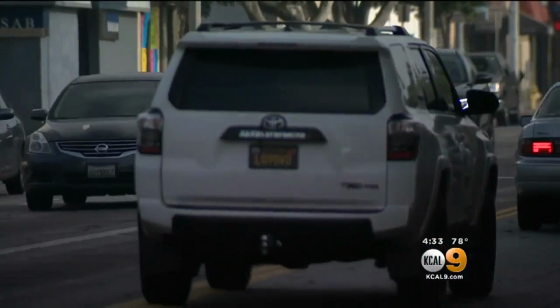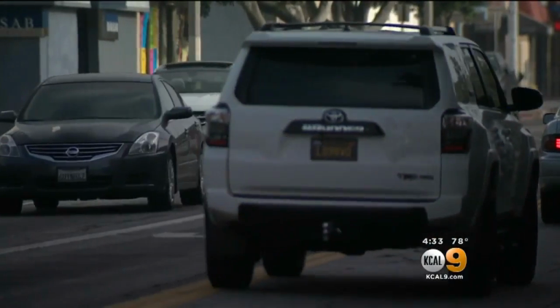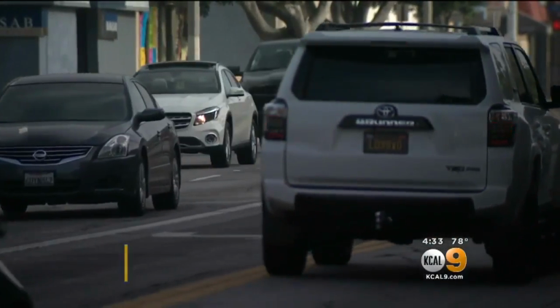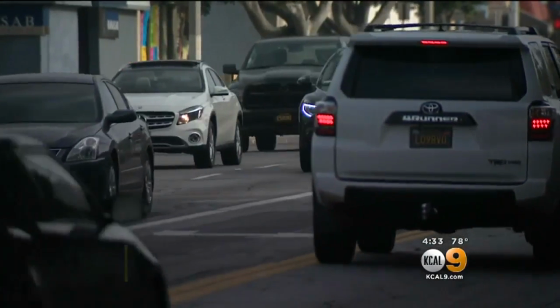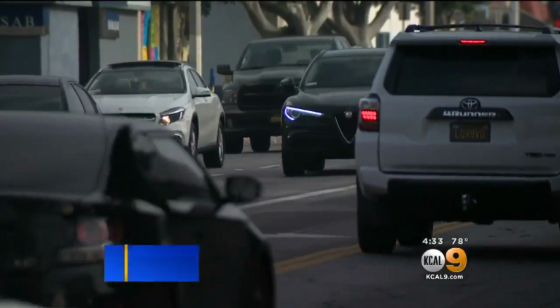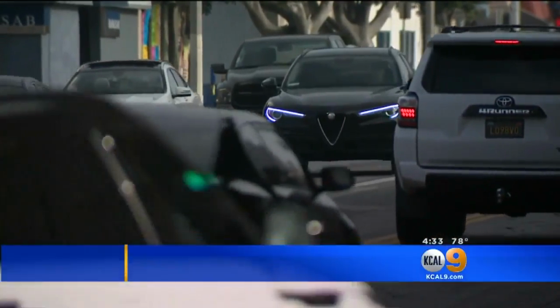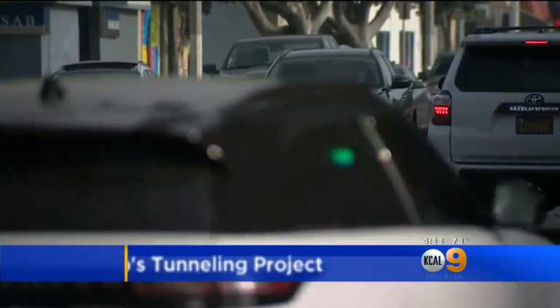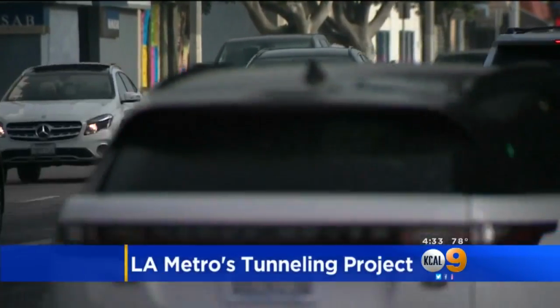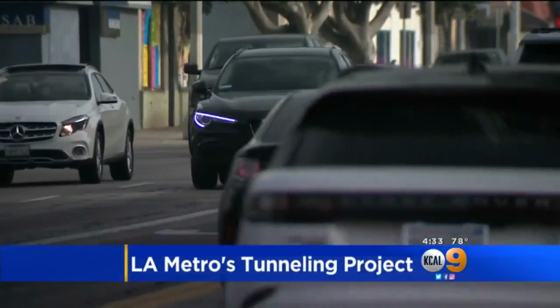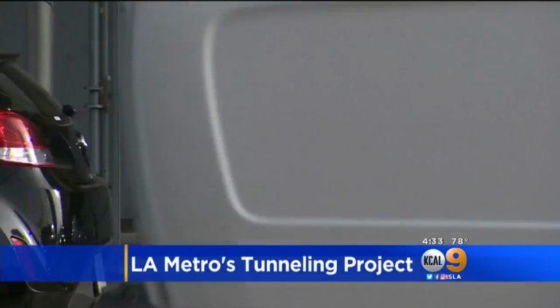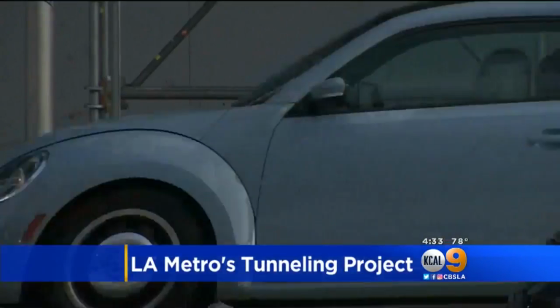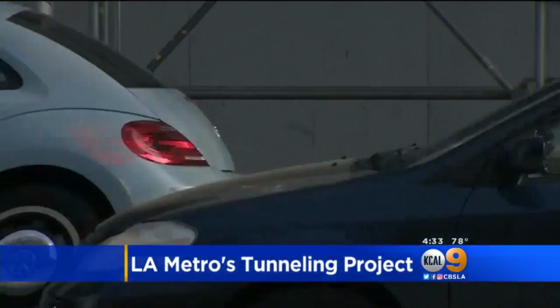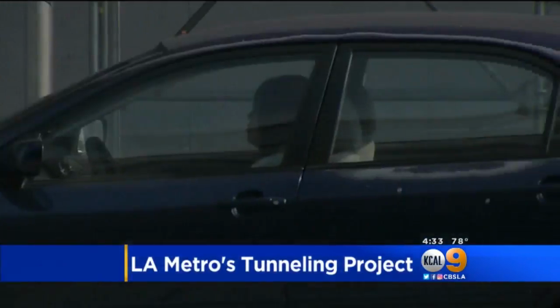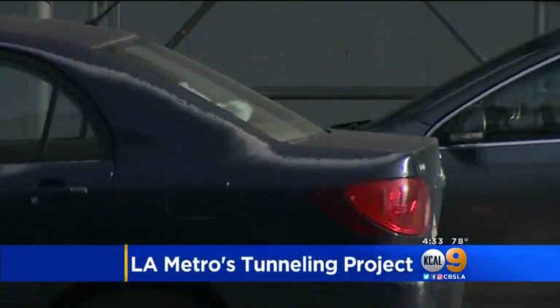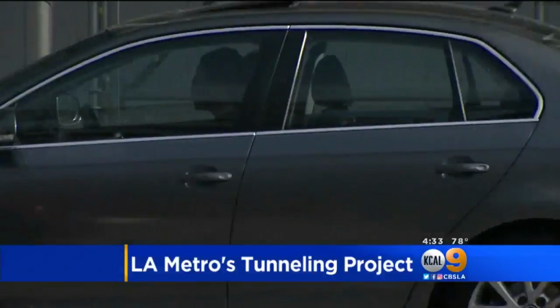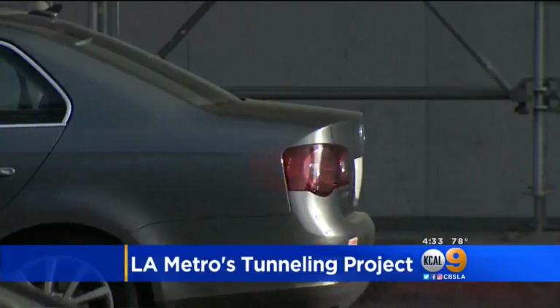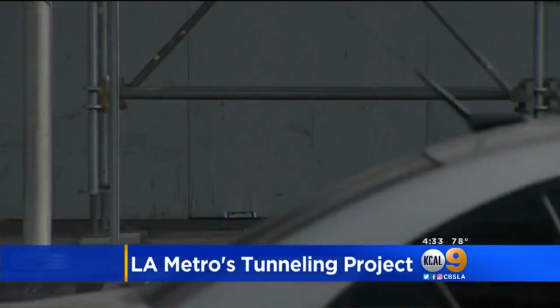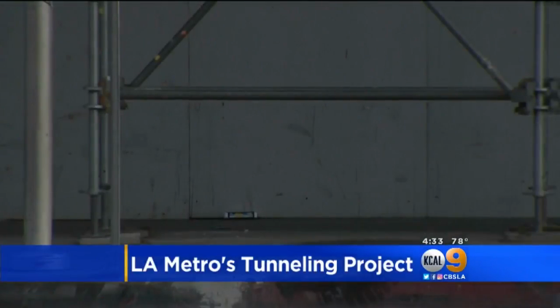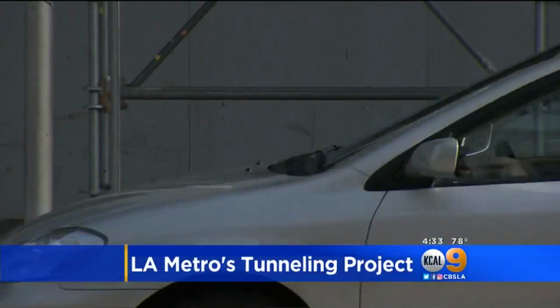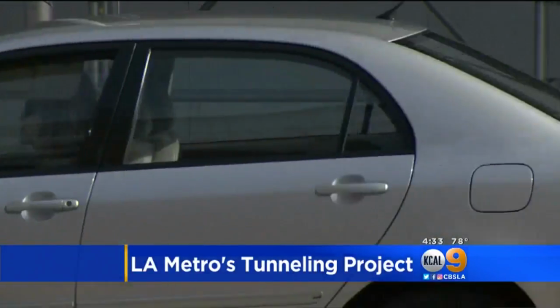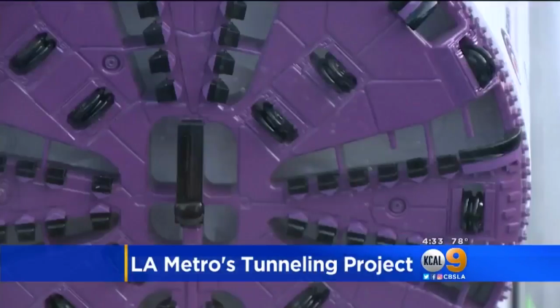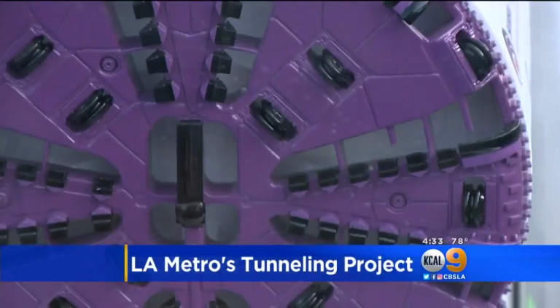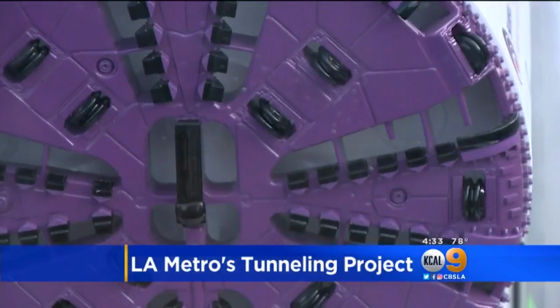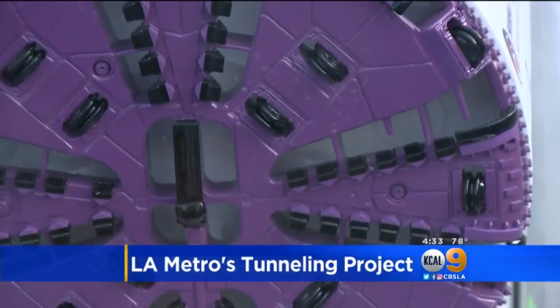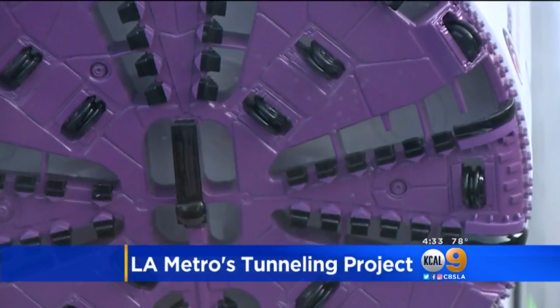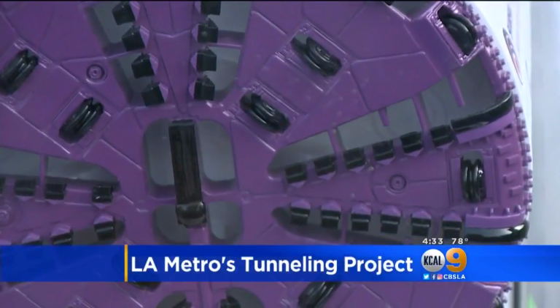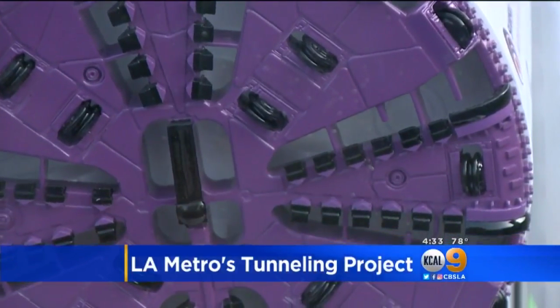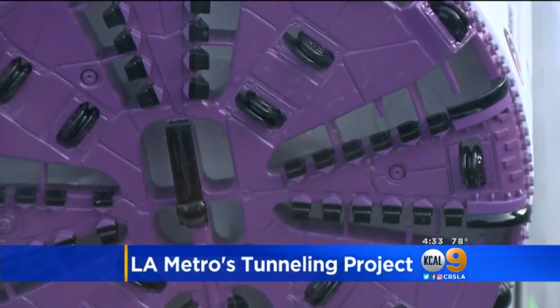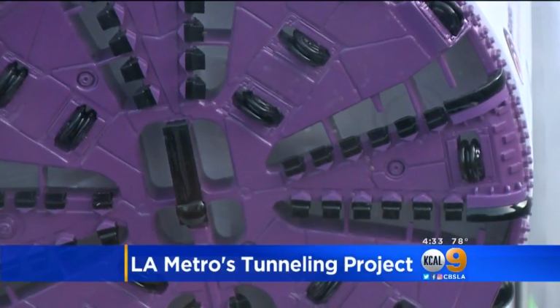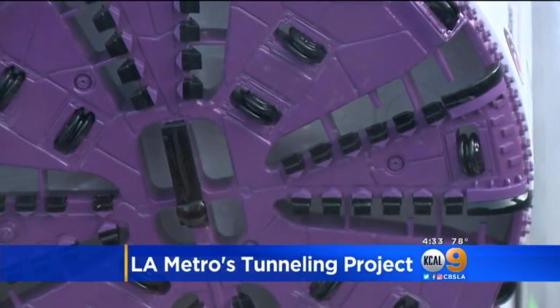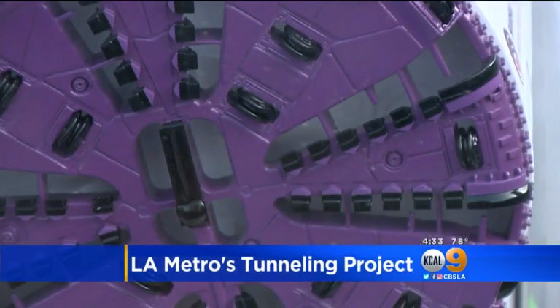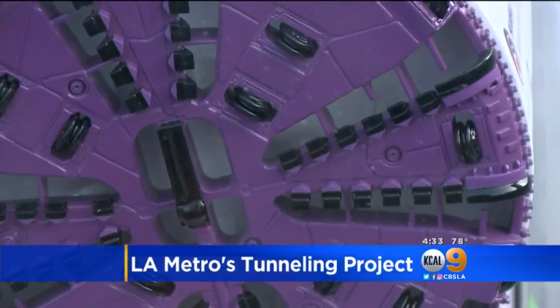L.A.'s west side is infamous for its traffic jams. Metro hopes to fix that with a big dig slated to start this summer.